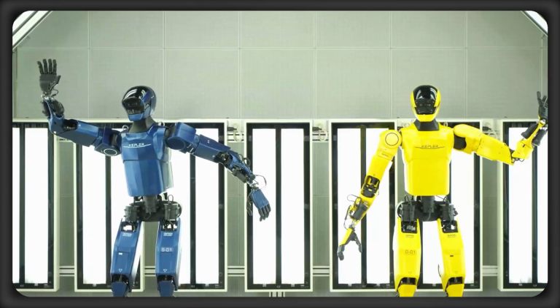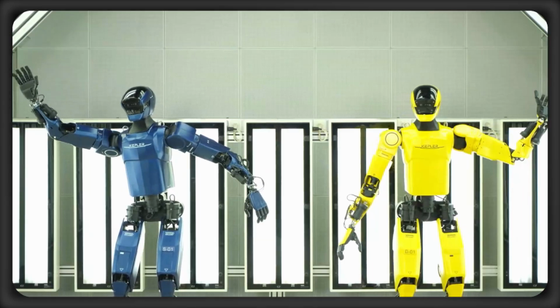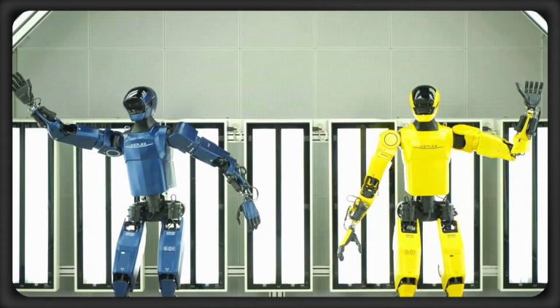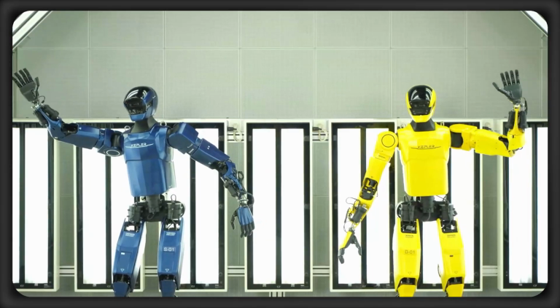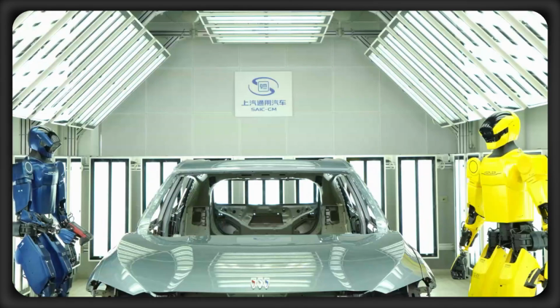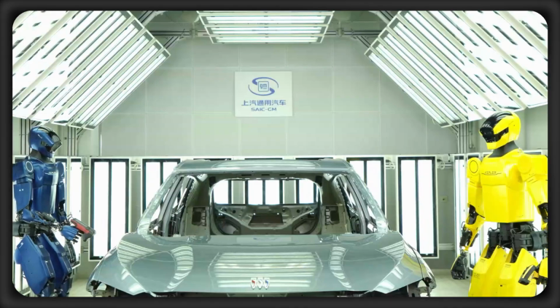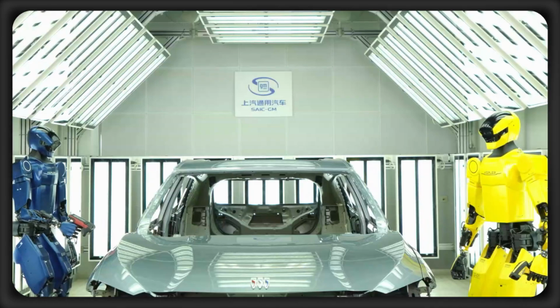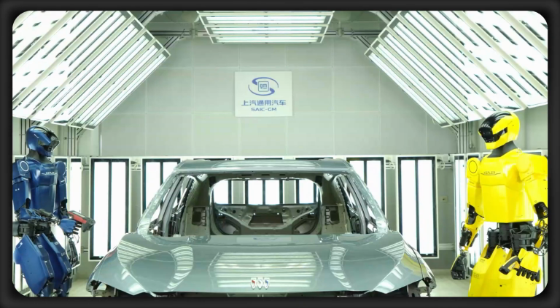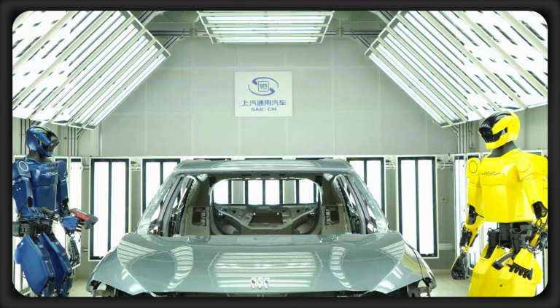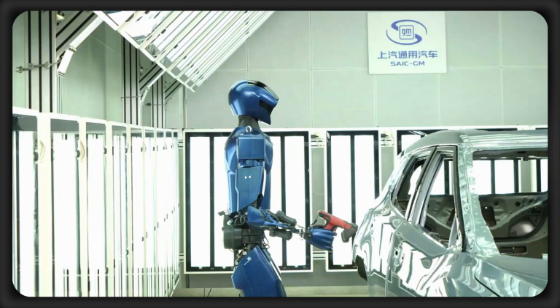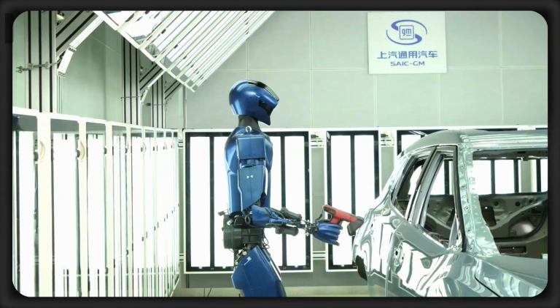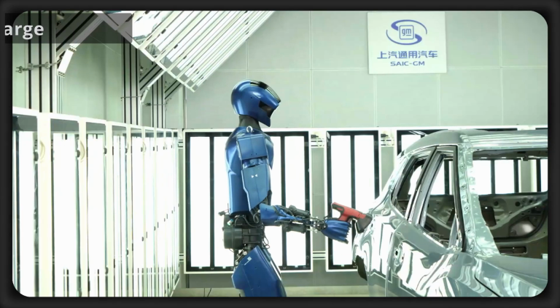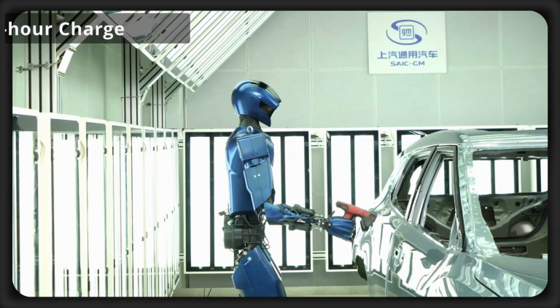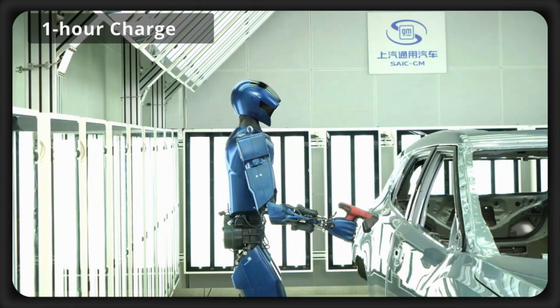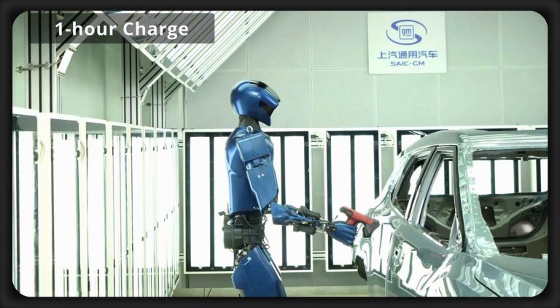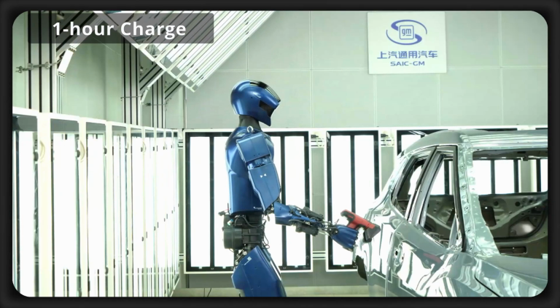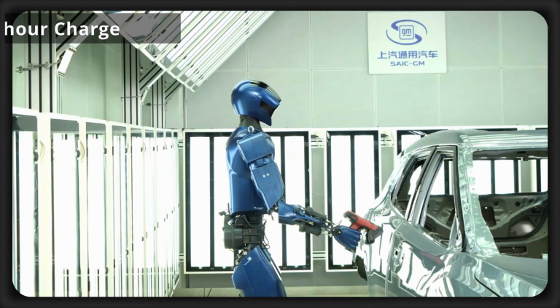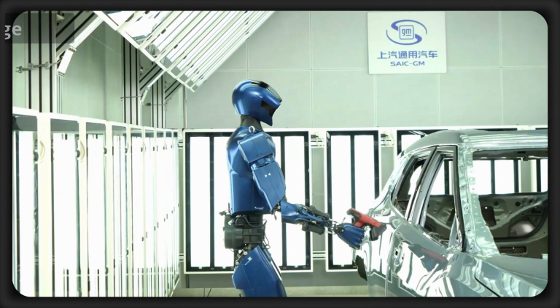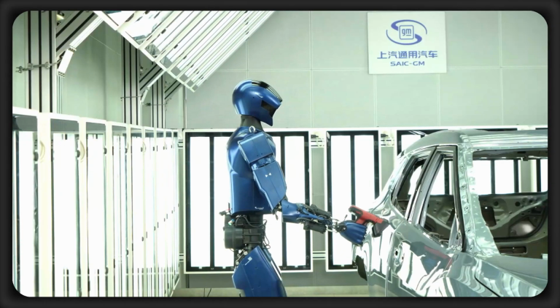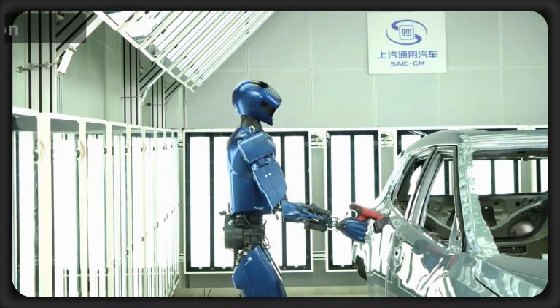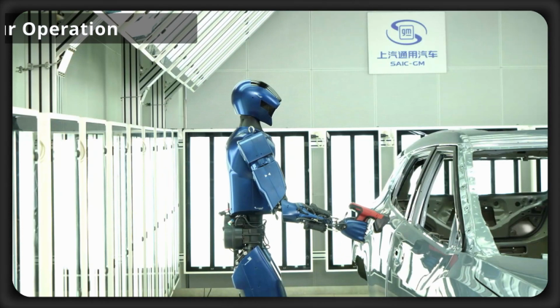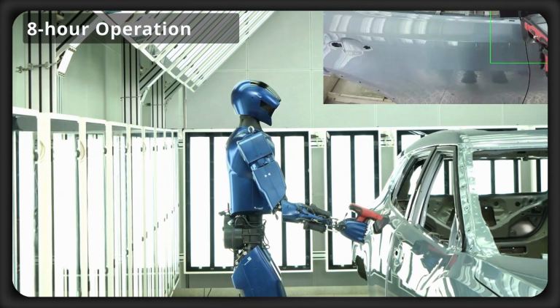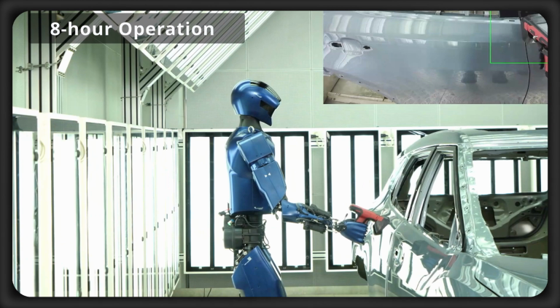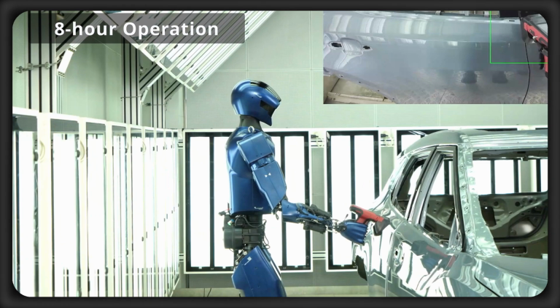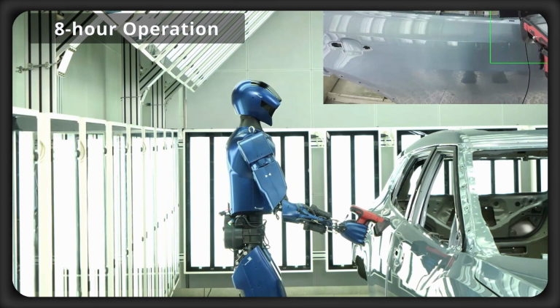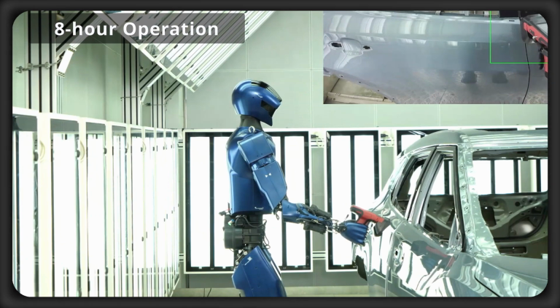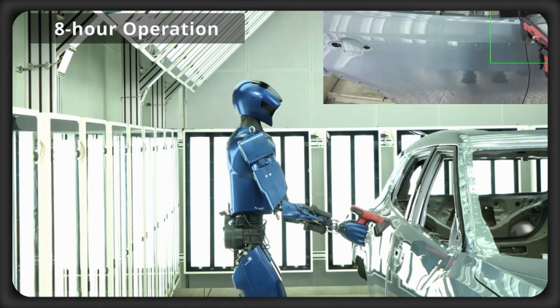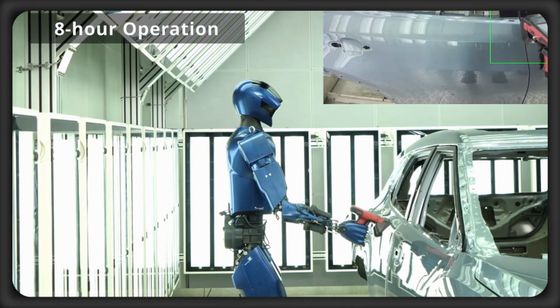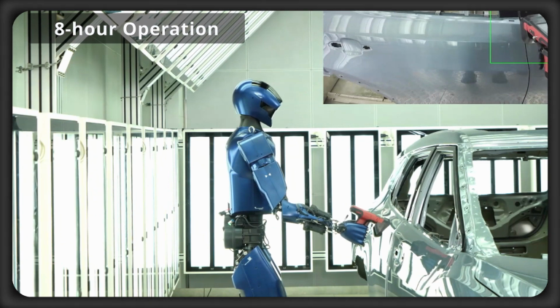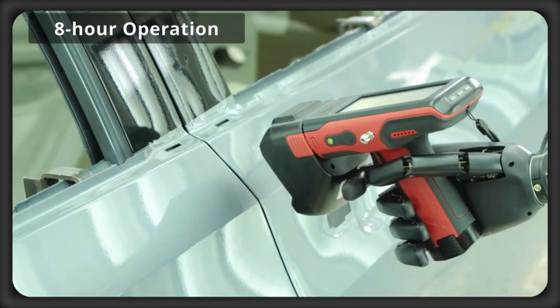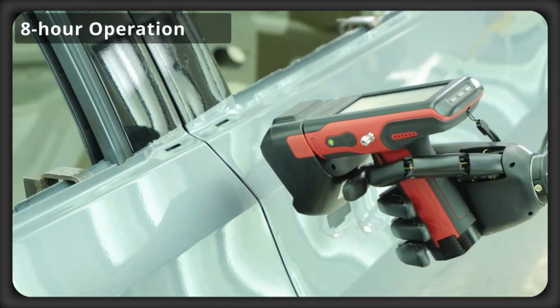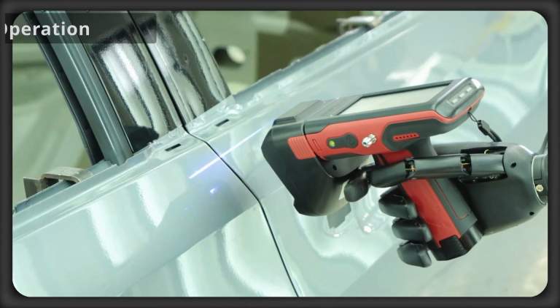When it comes to battery power, with just one hour of charge, the robot can operate for 8 hours continuously.